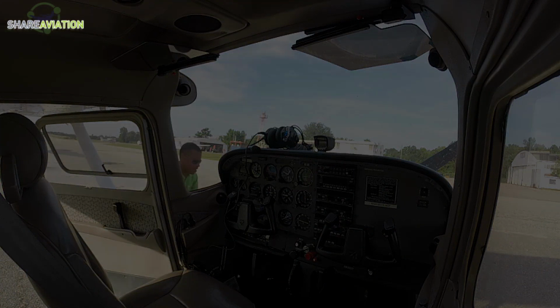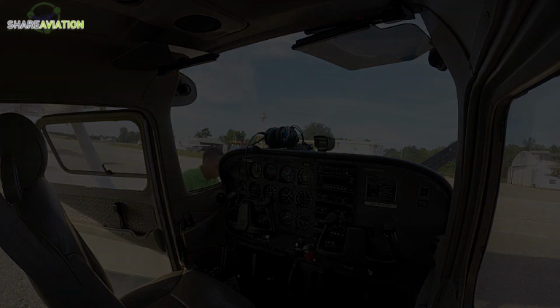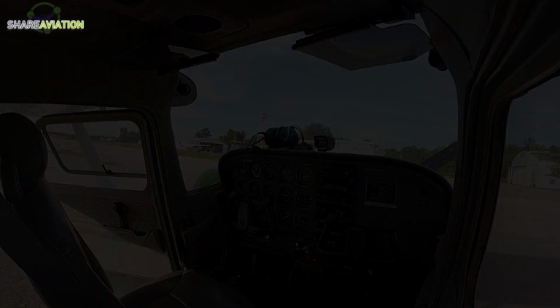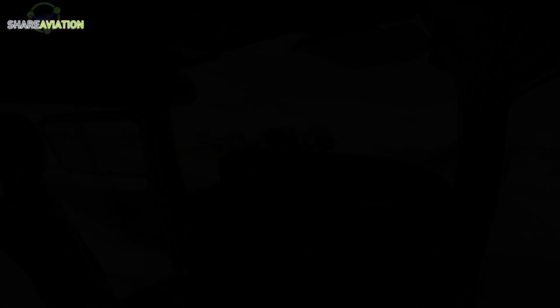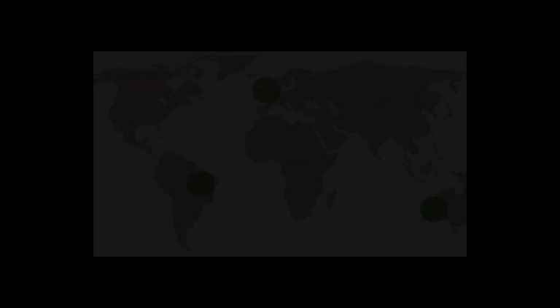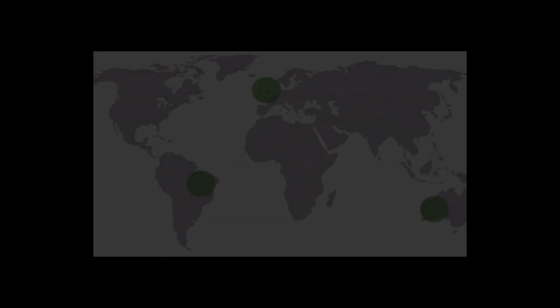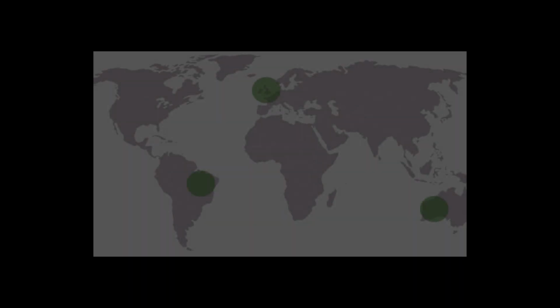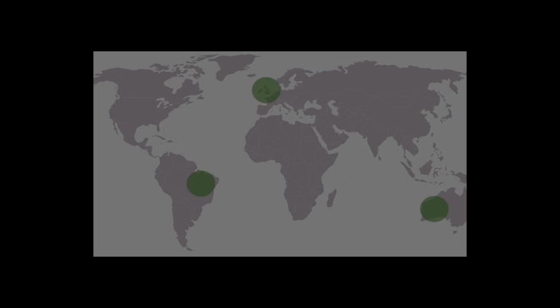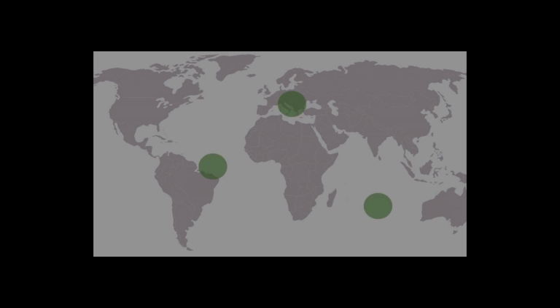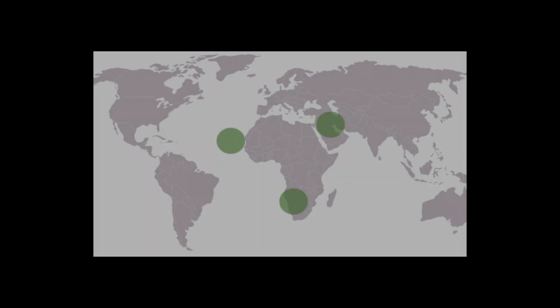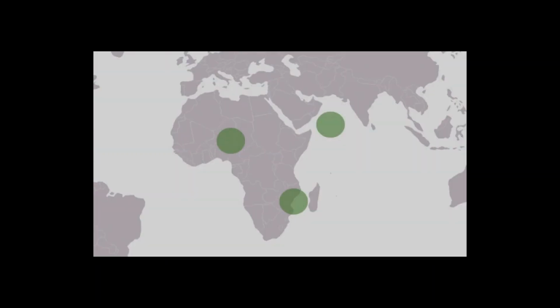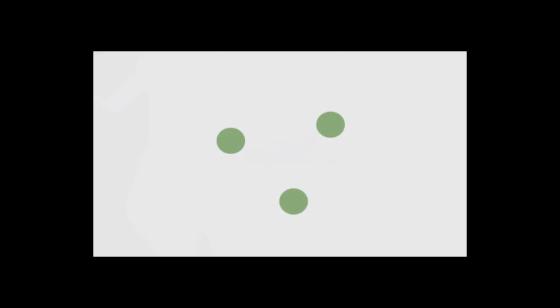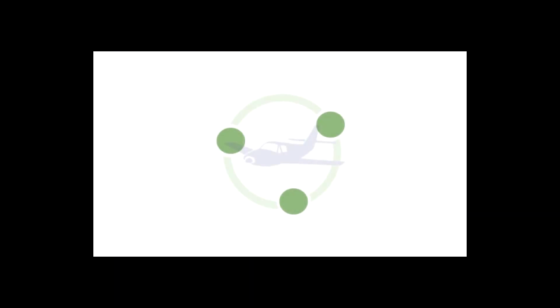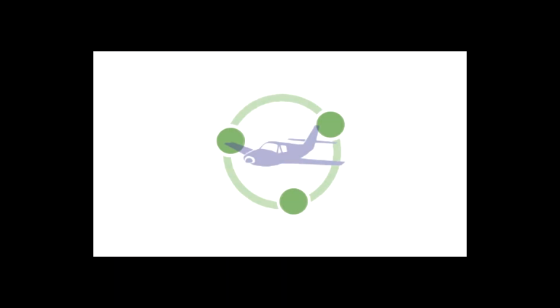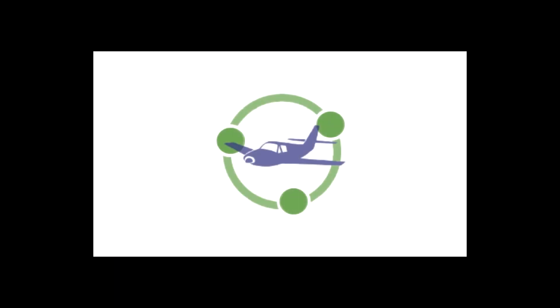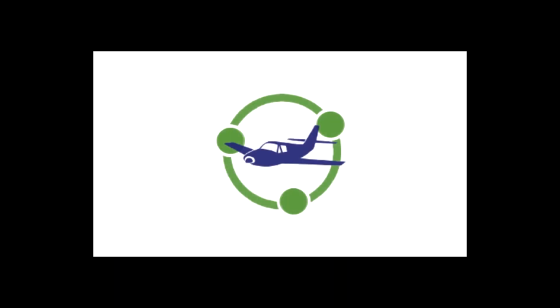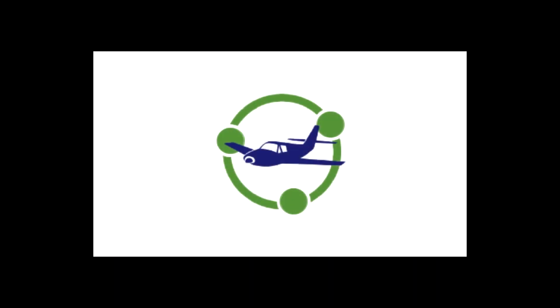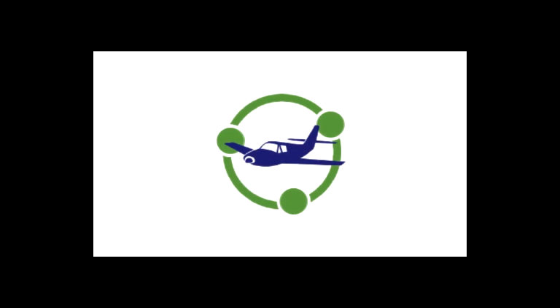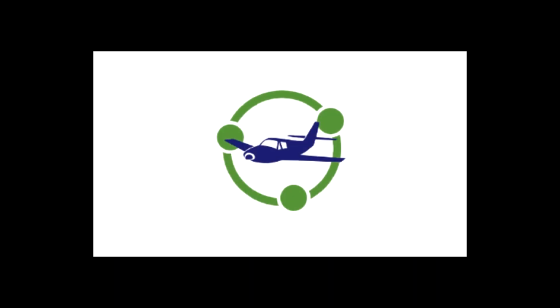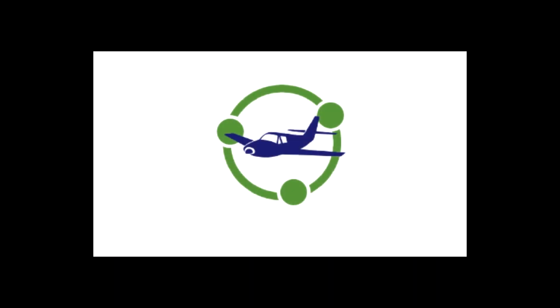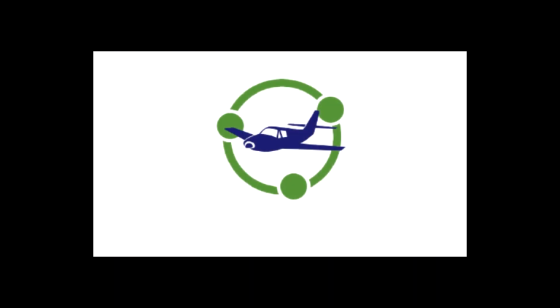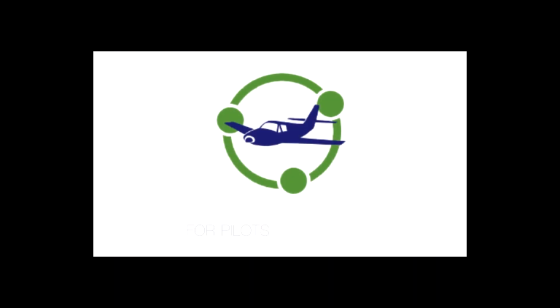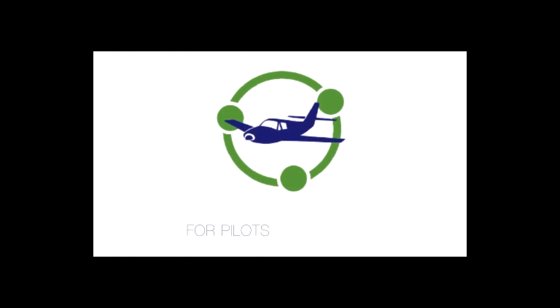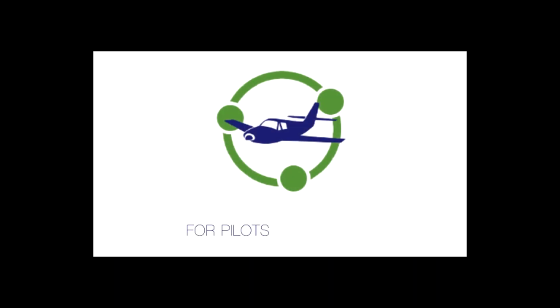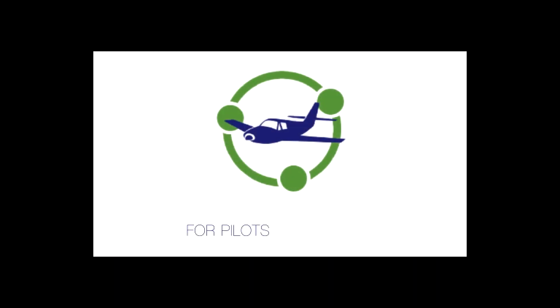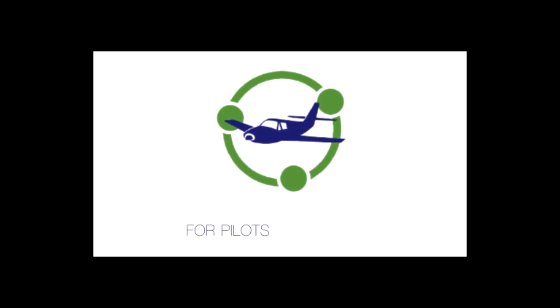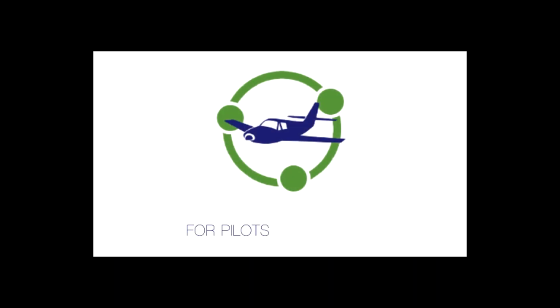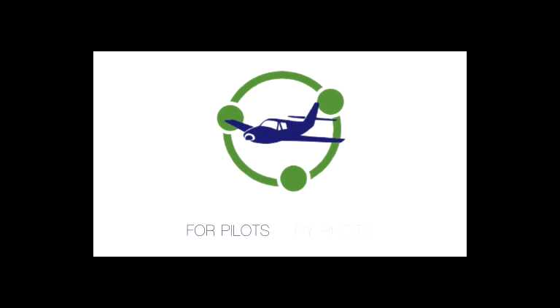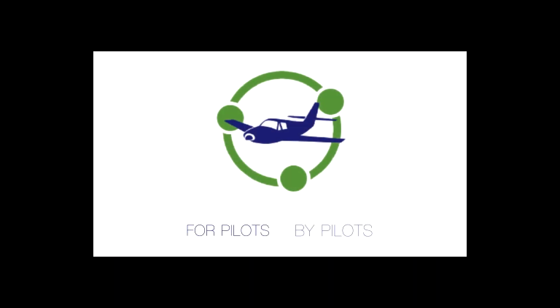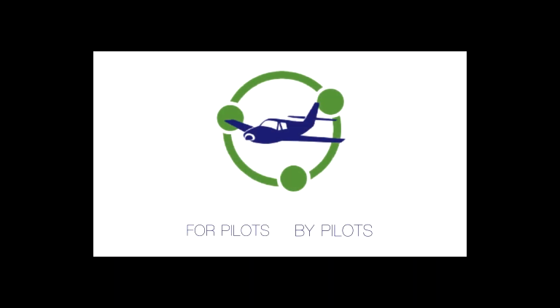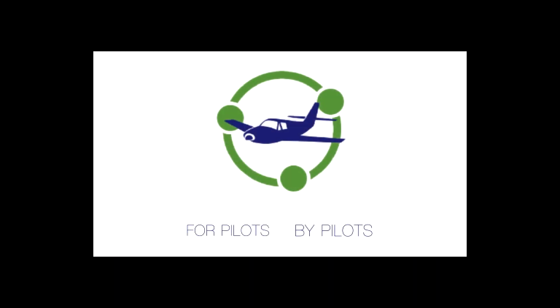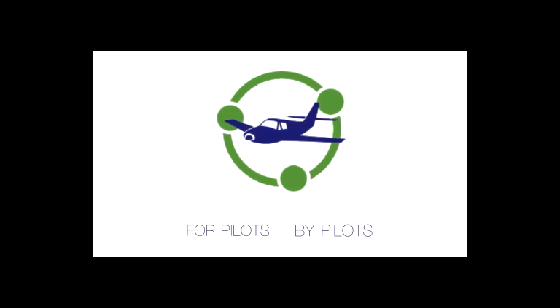Share Aviation — a network for pilots, by pilots.